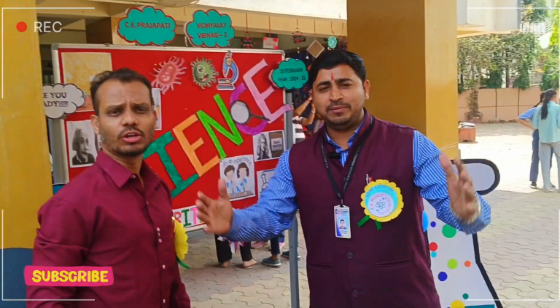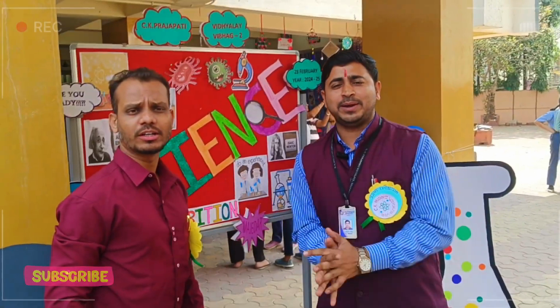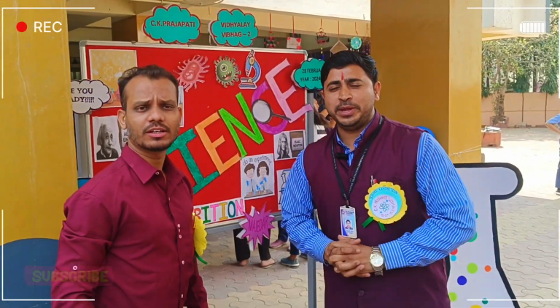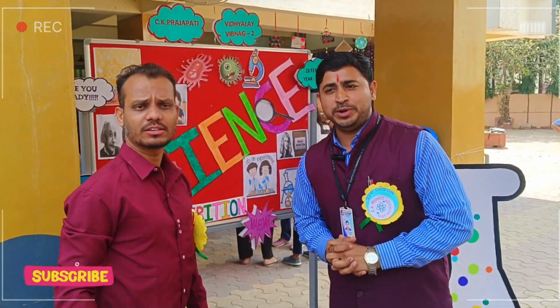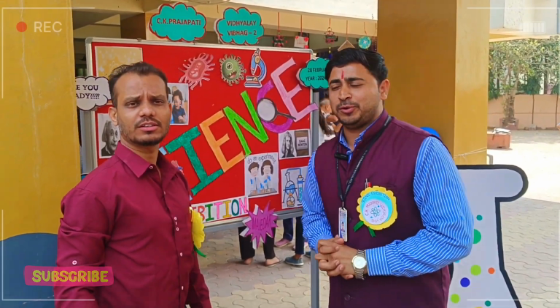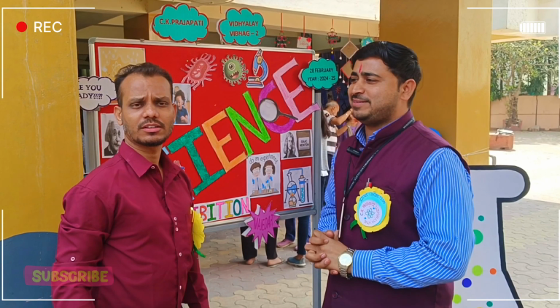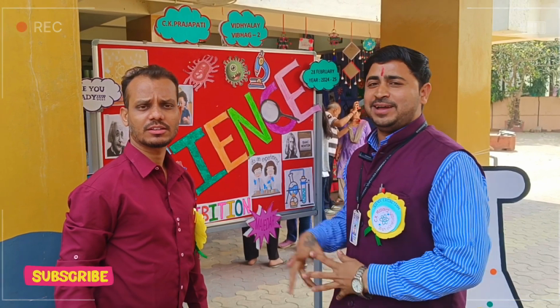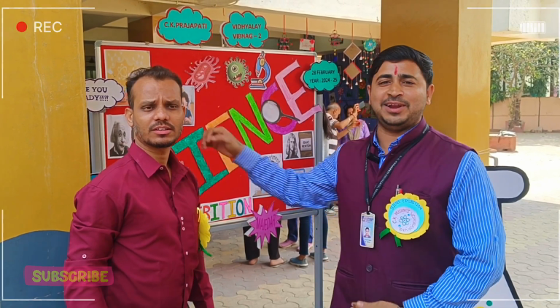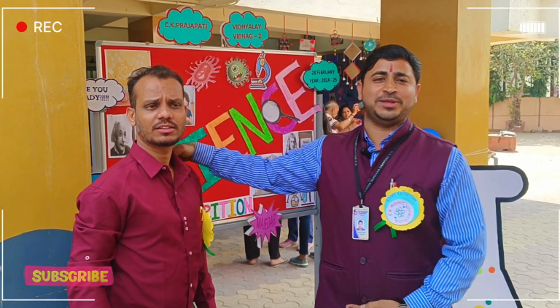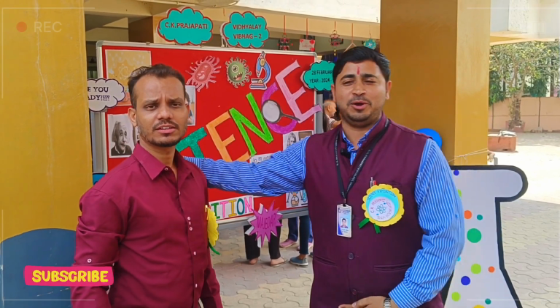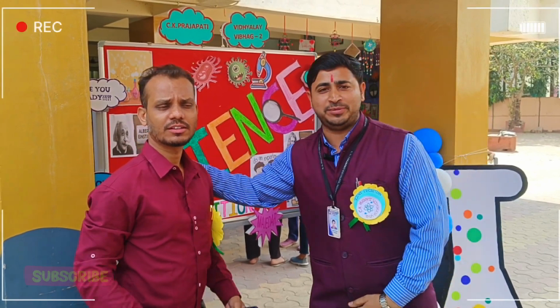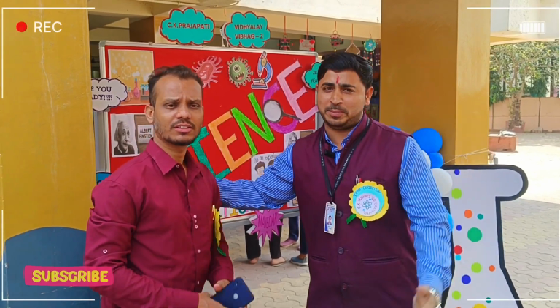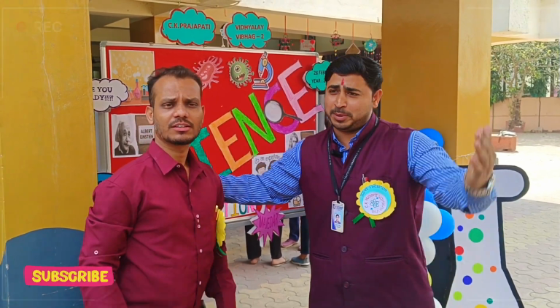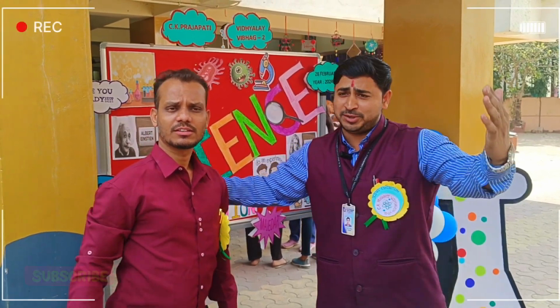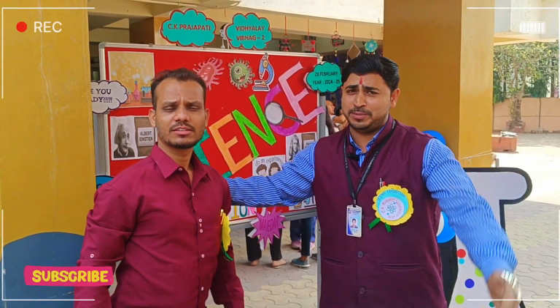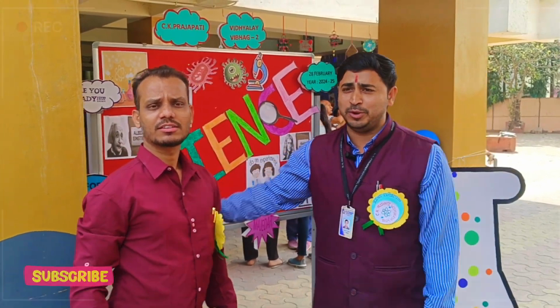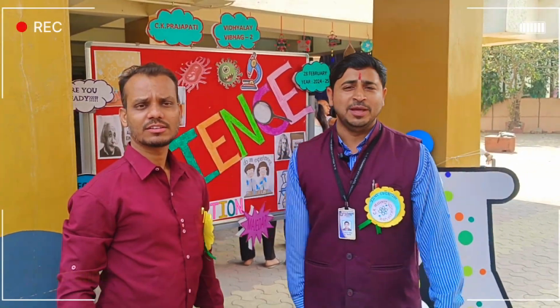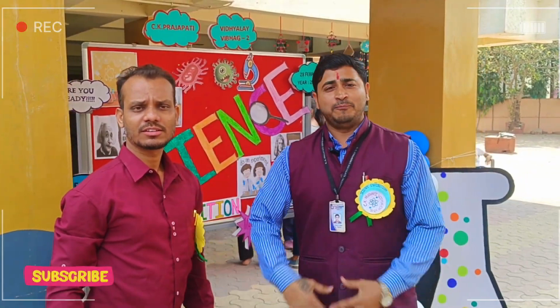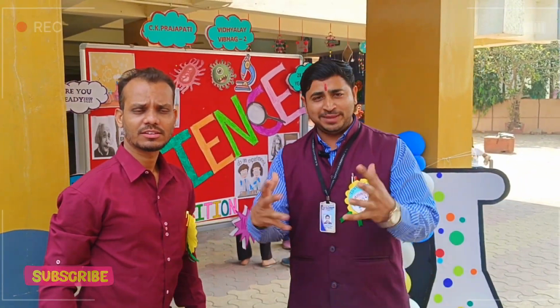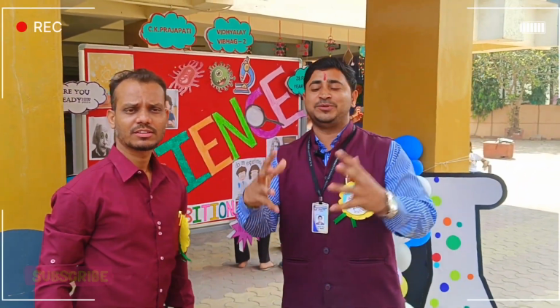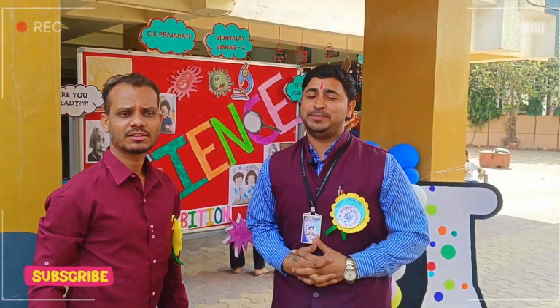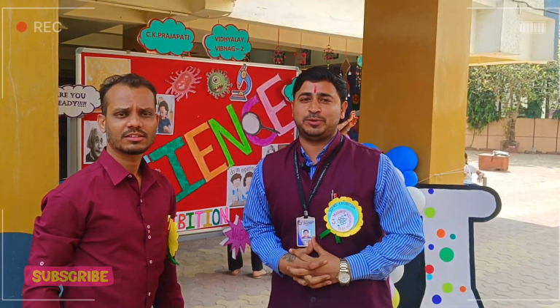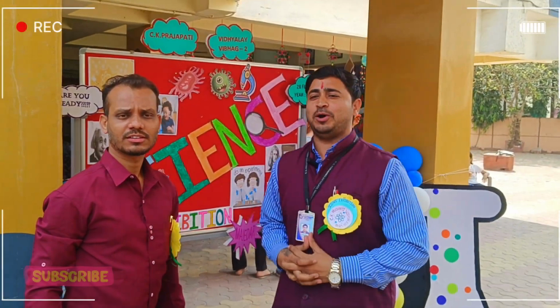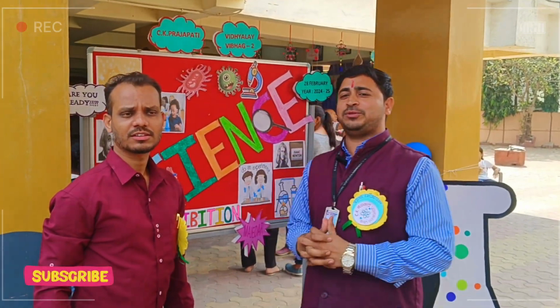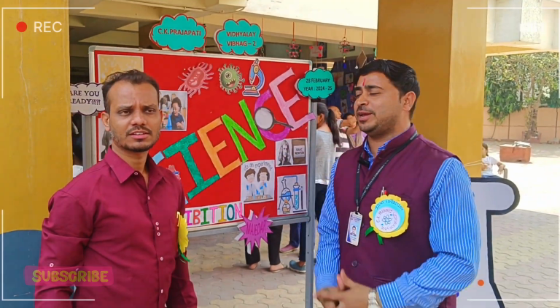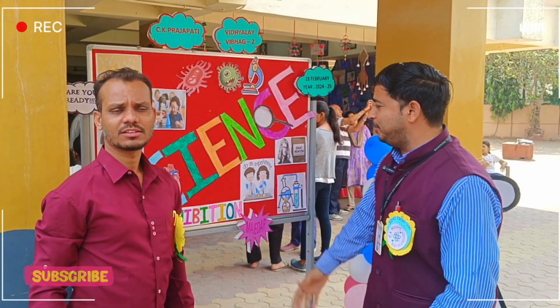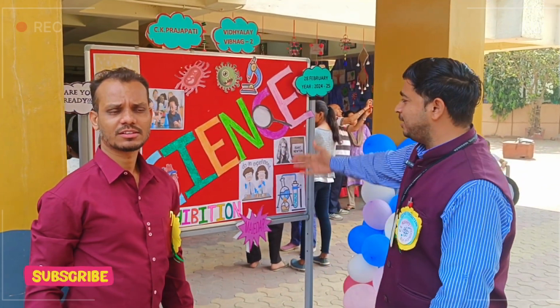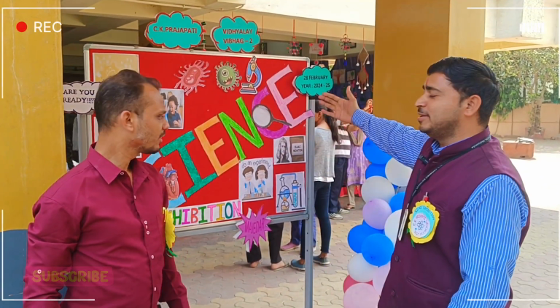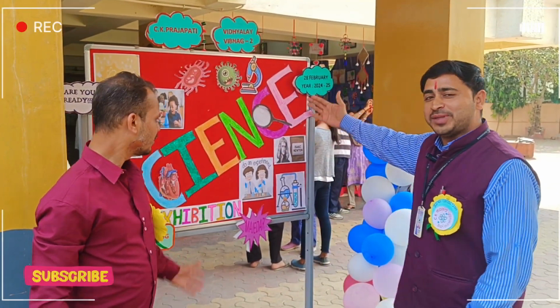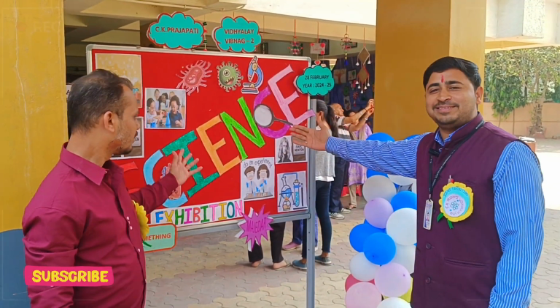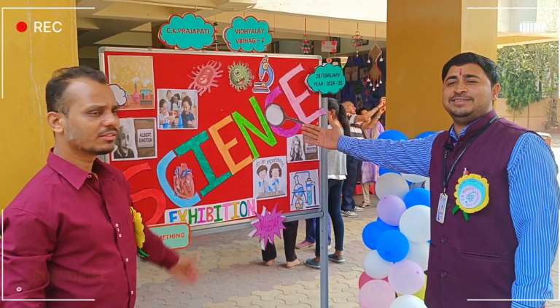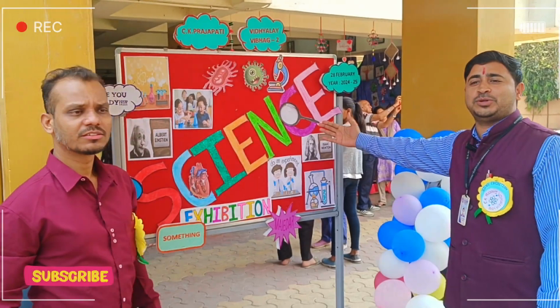Hello everyone, welcome to my new video. So guys, today I am Rahul sir and I am at Sikhyya Prajapad English Medium School plus Gujarati Medium School. In our school, we are going to have a science exhibition.